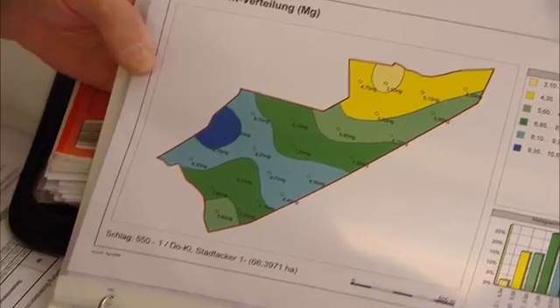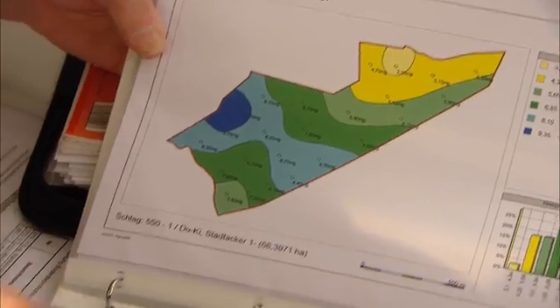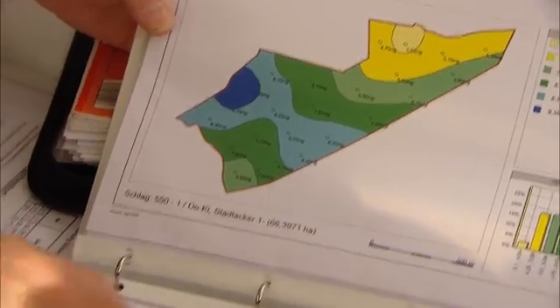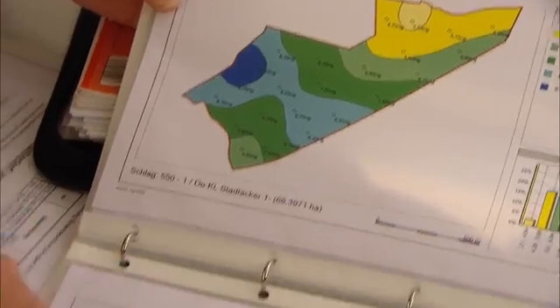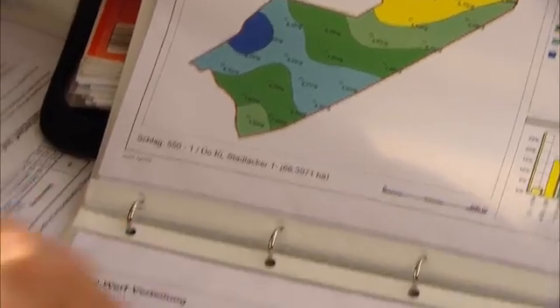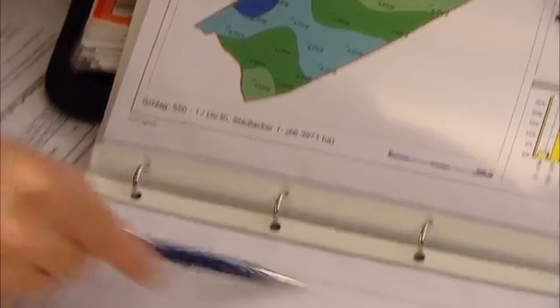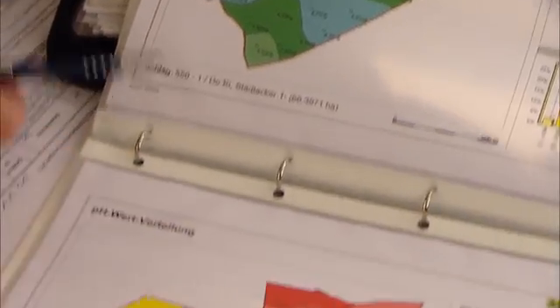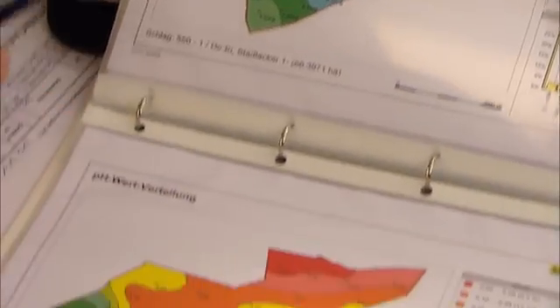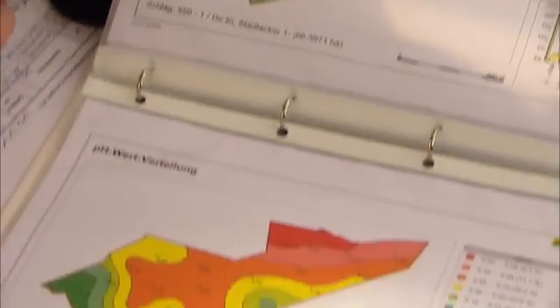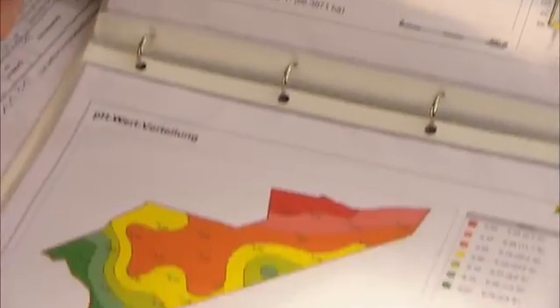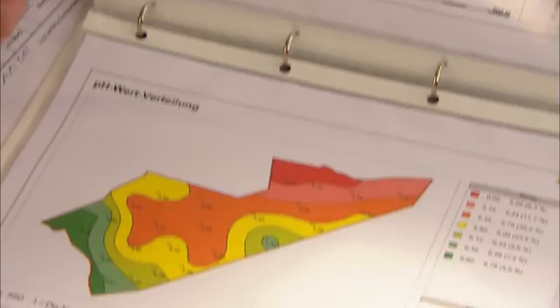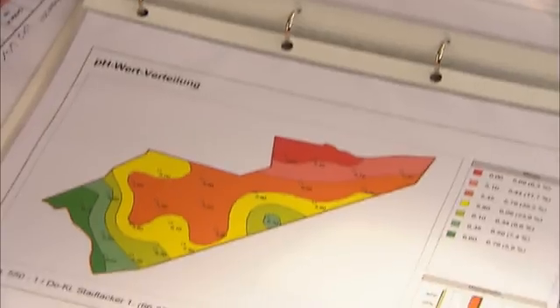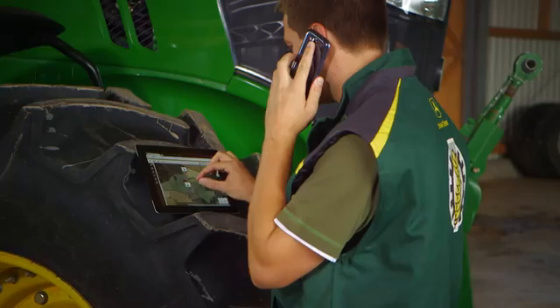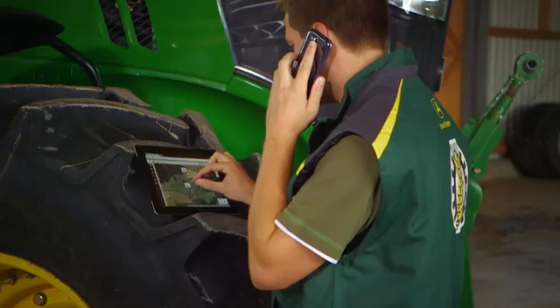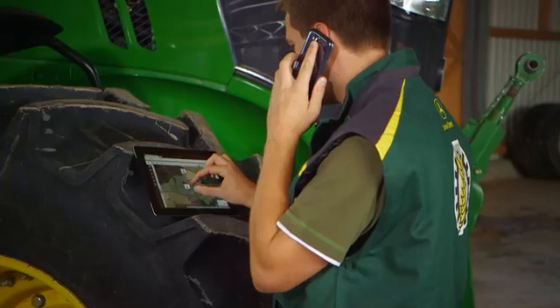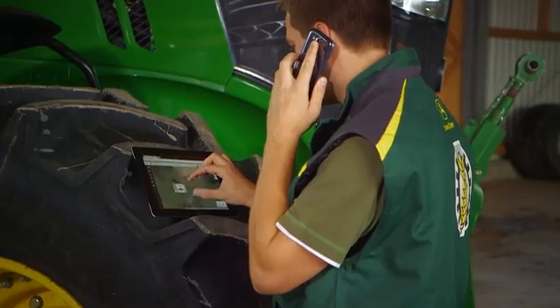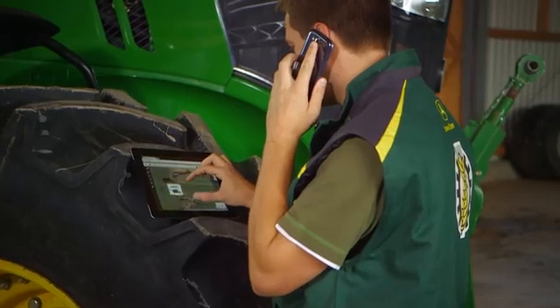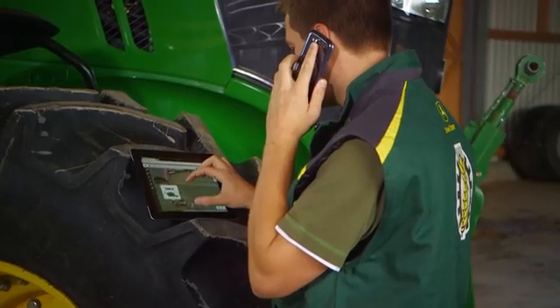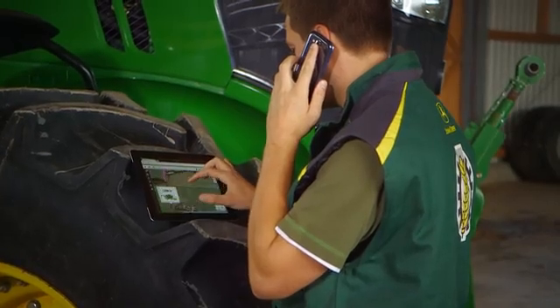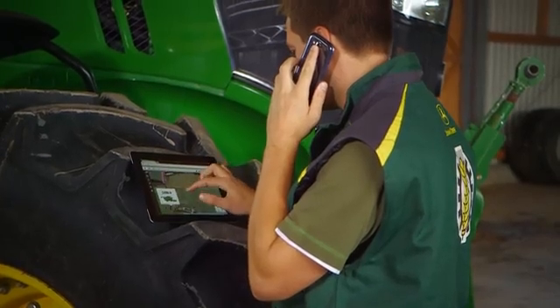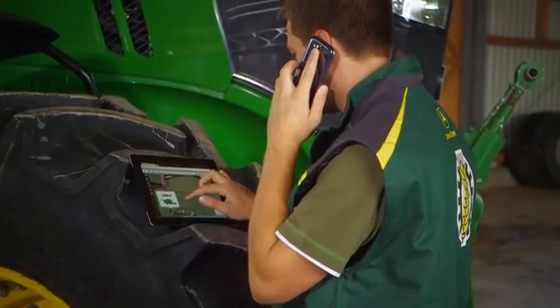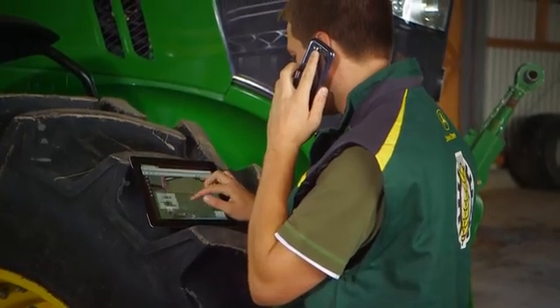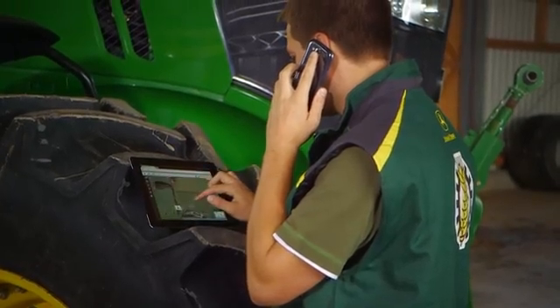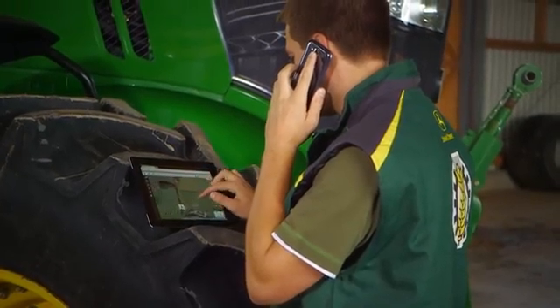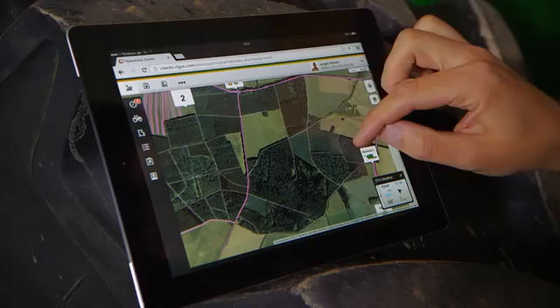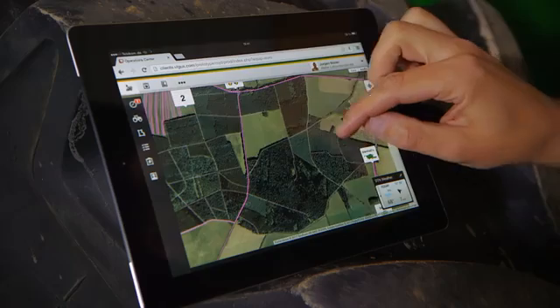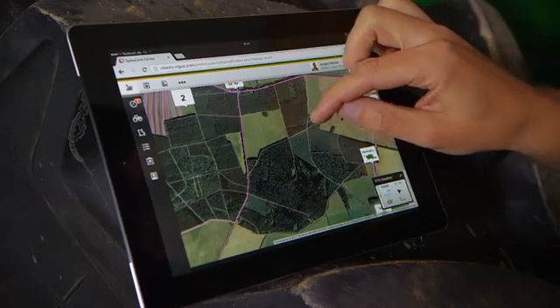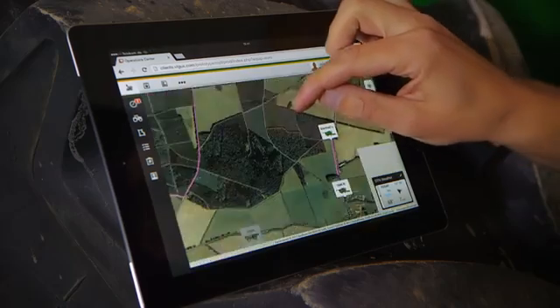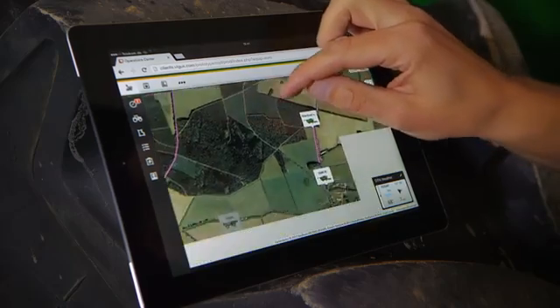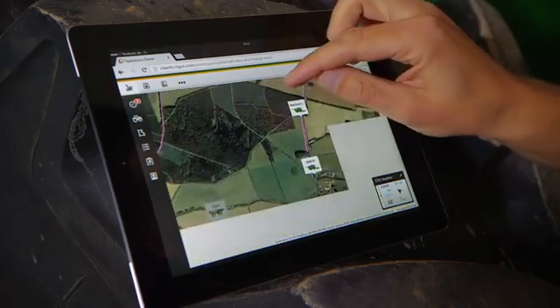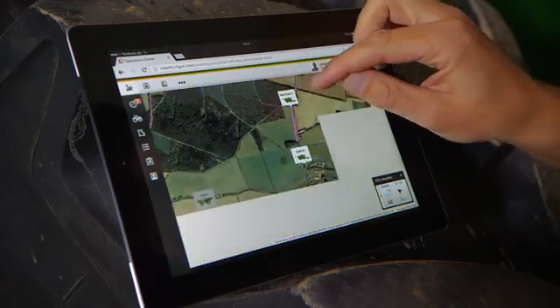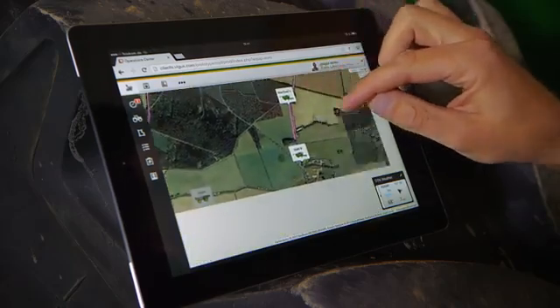You too can benefit from the many advantages of the connected combine package. Connect to the future for a harvest in record time.